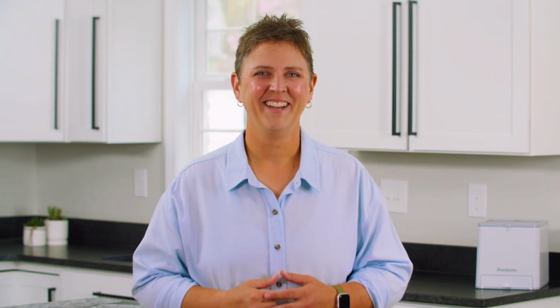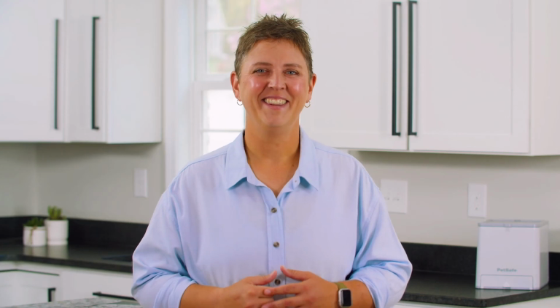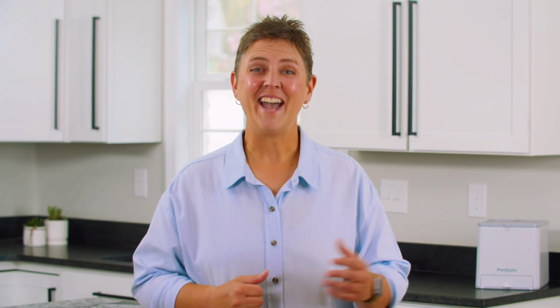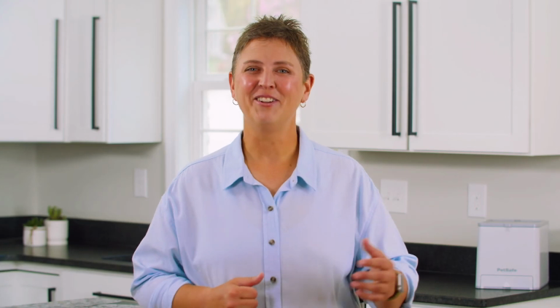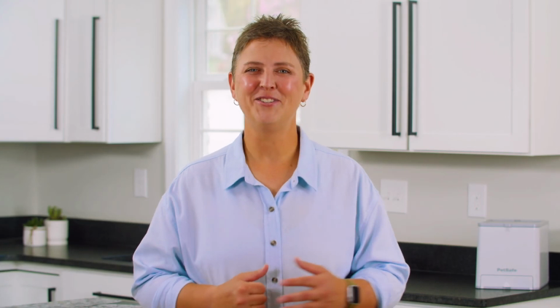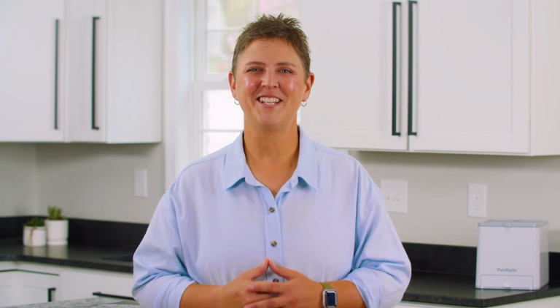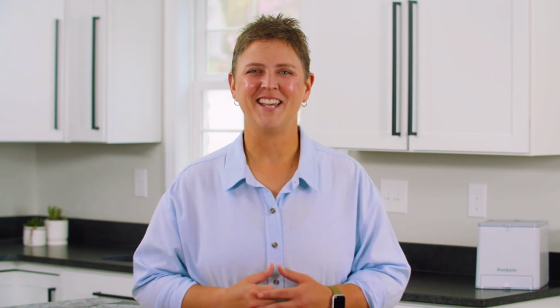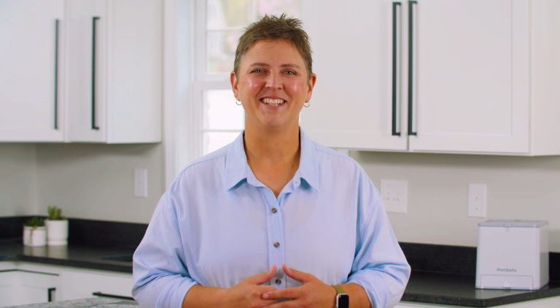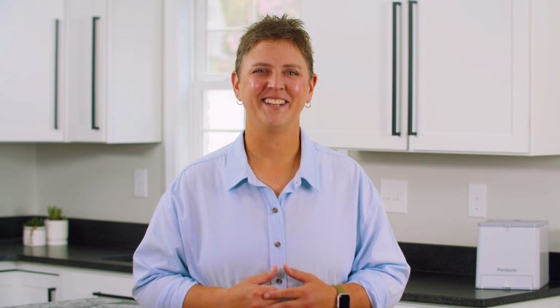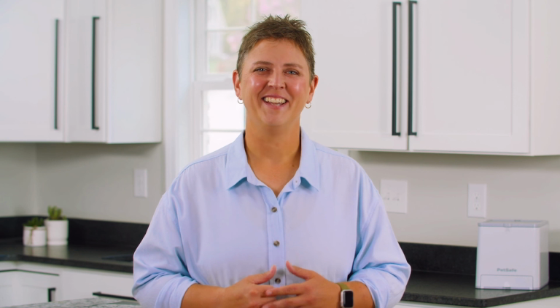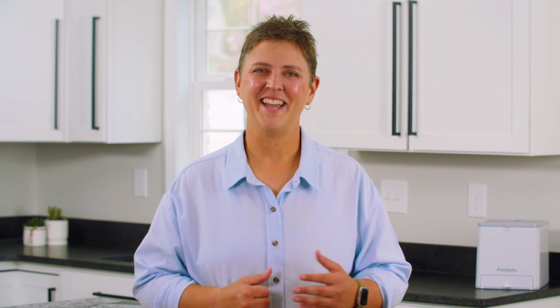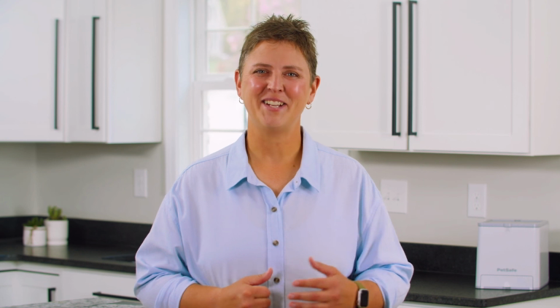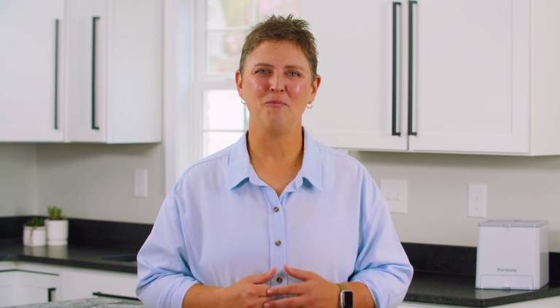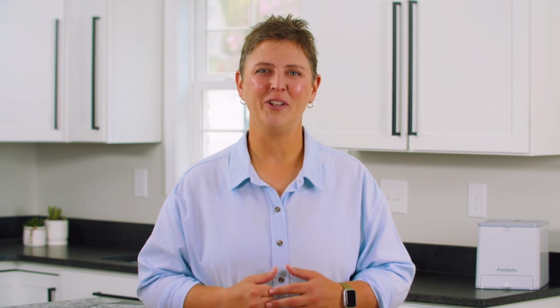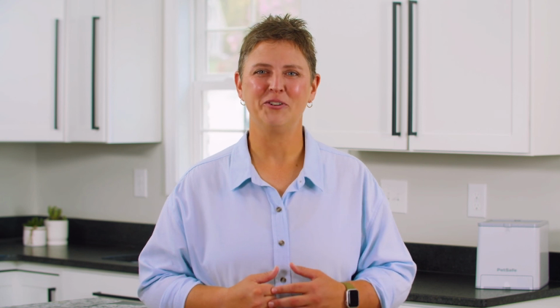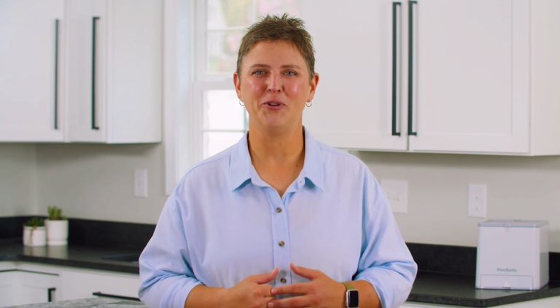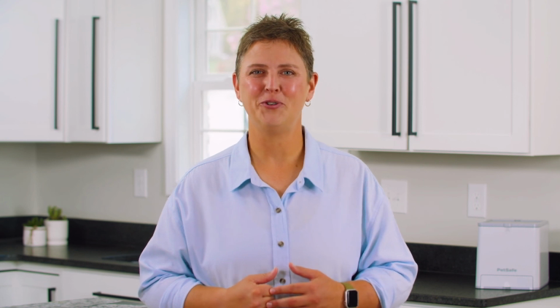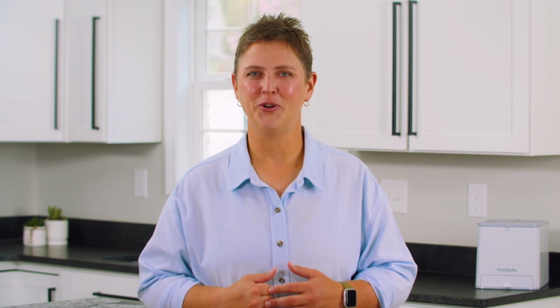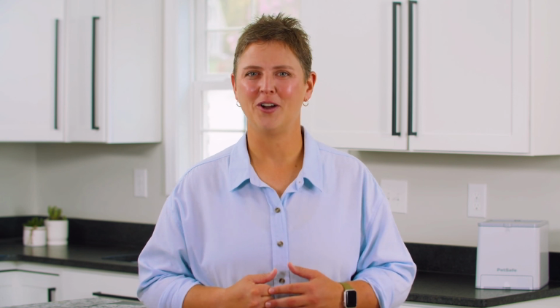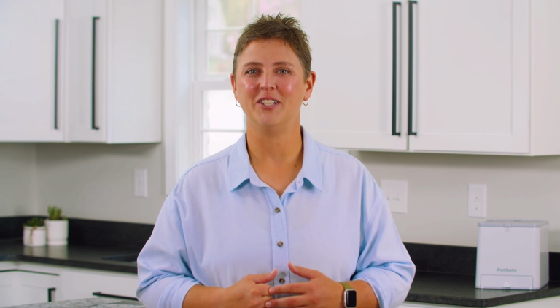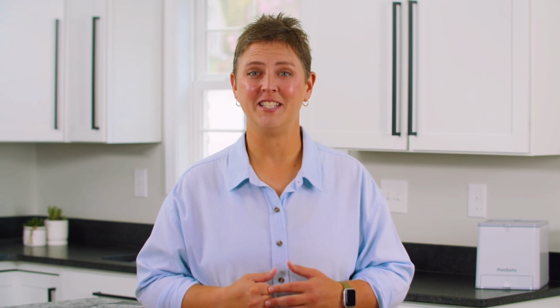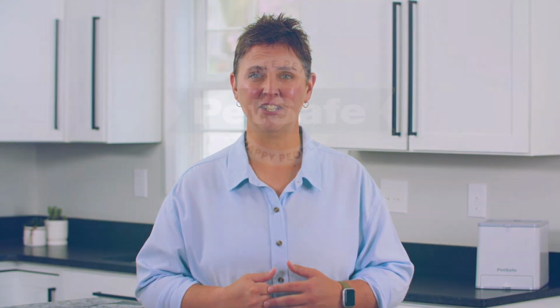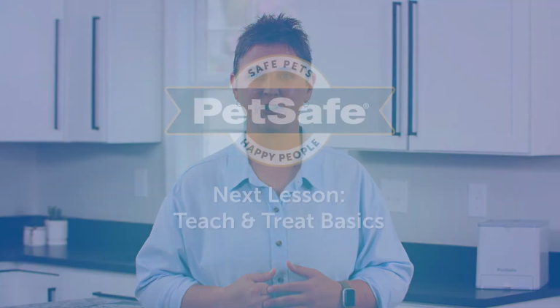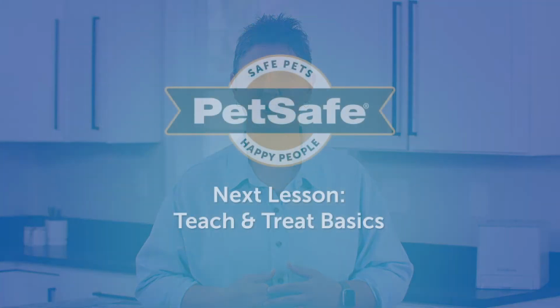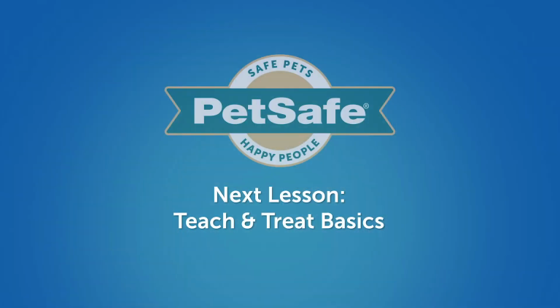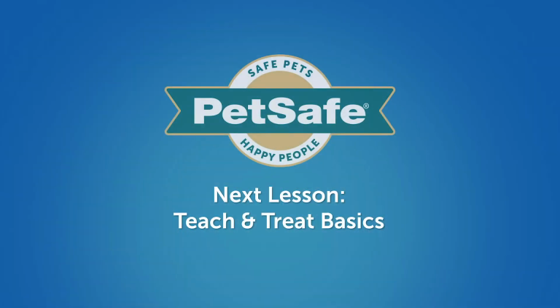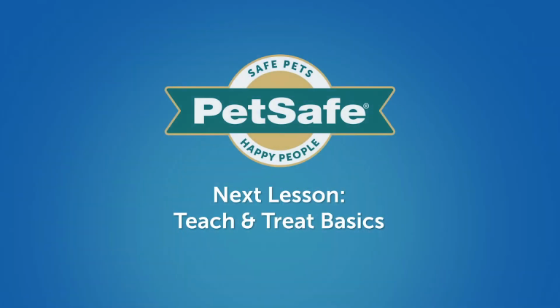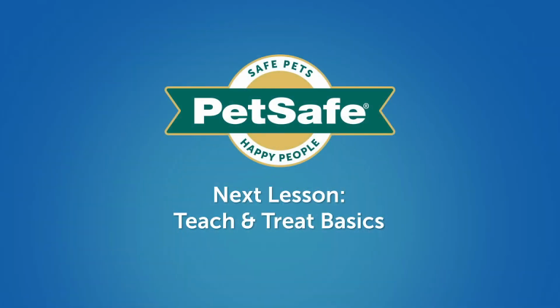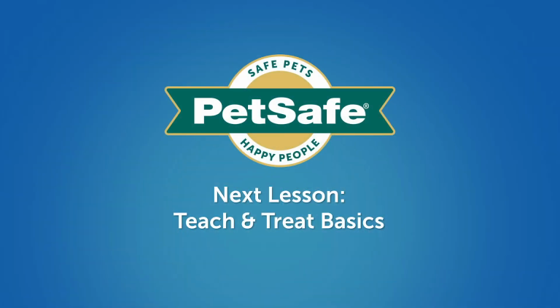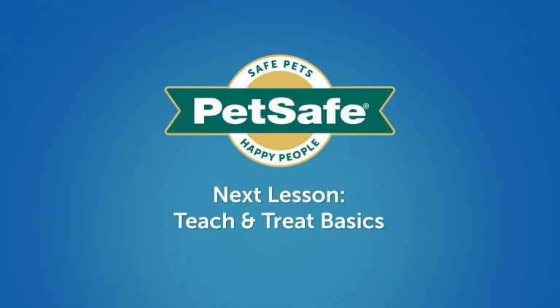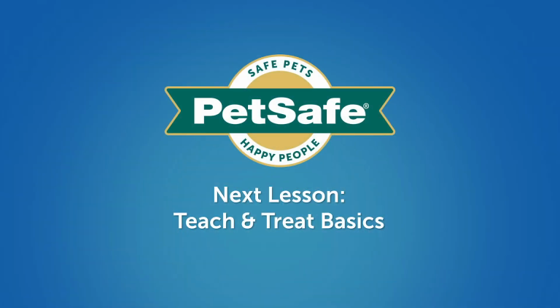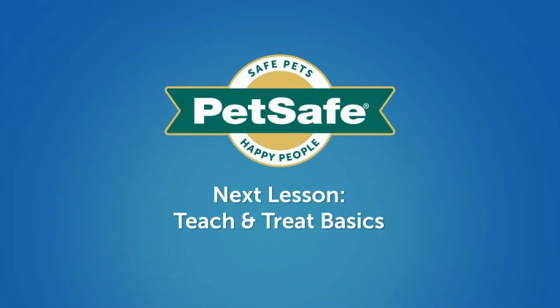That concludes this lesson. Next time we'll introduce your dog to the Teach and Treat and its basic functions.